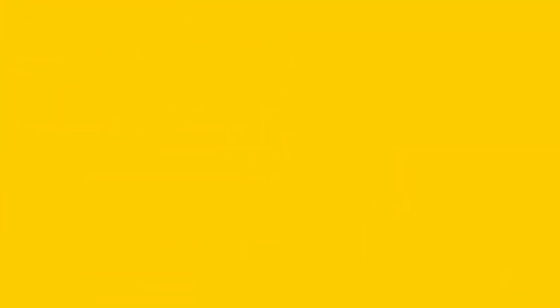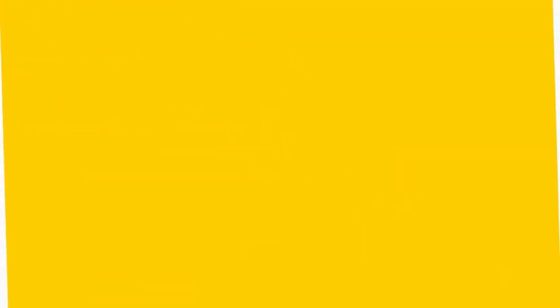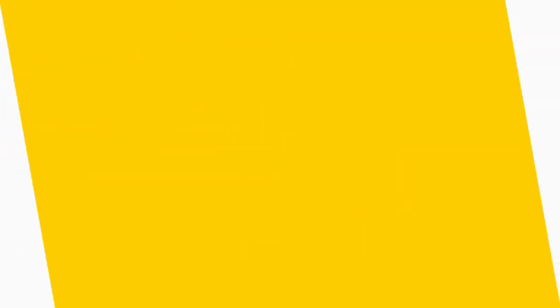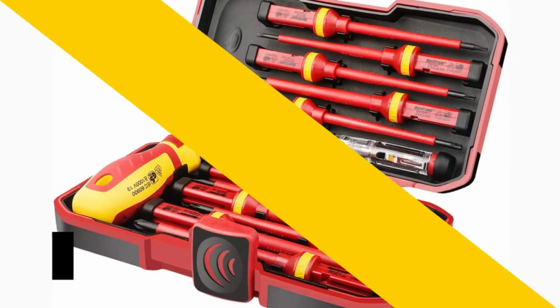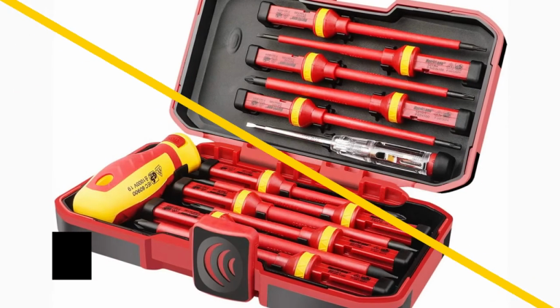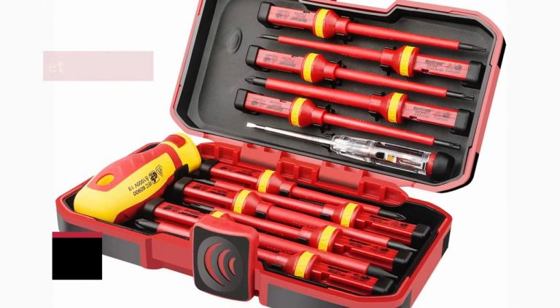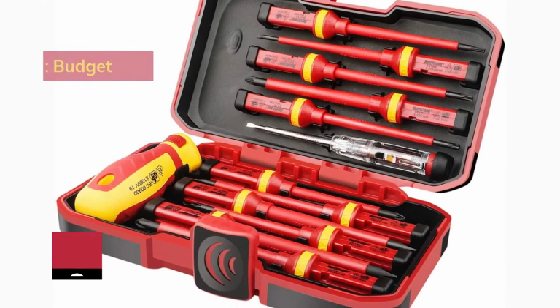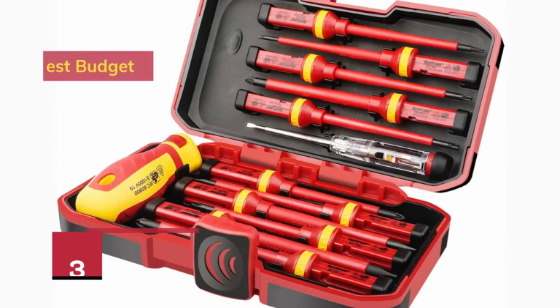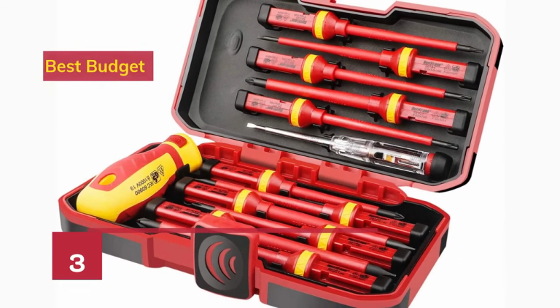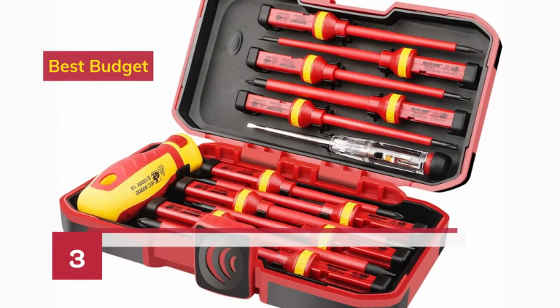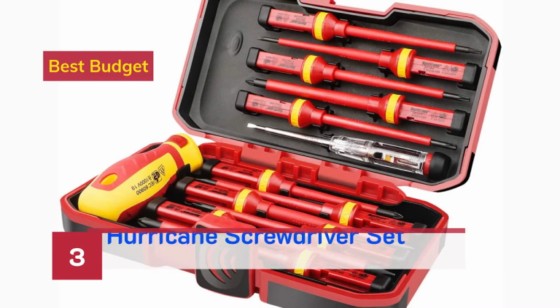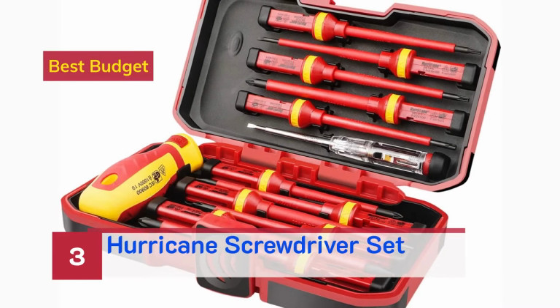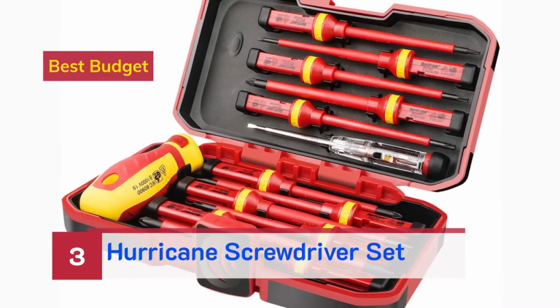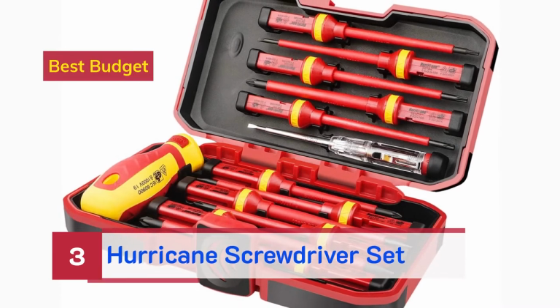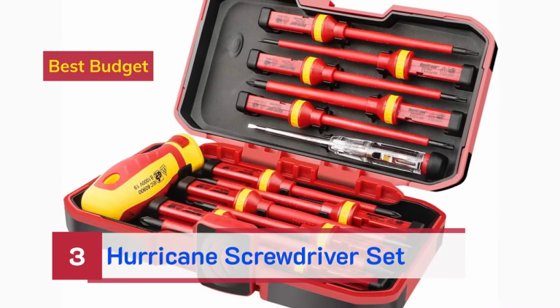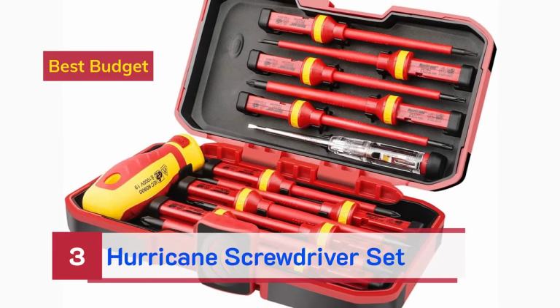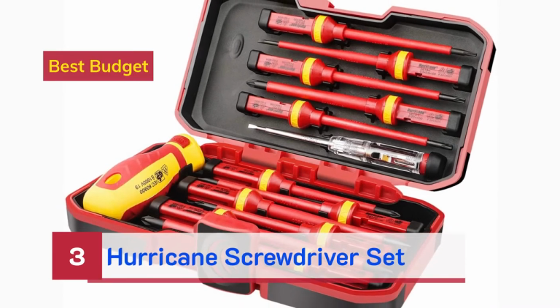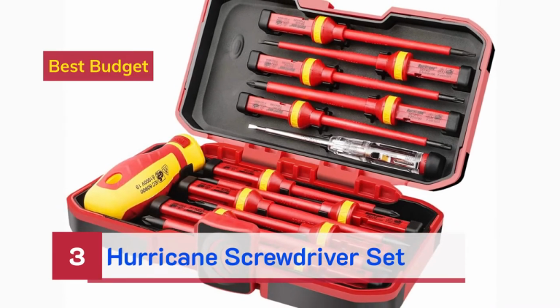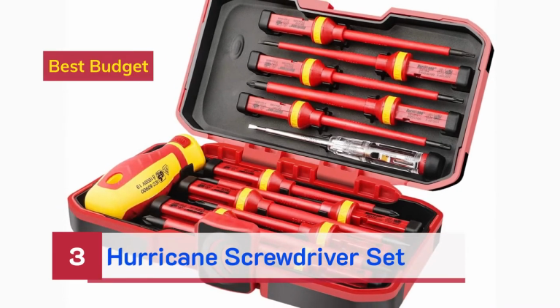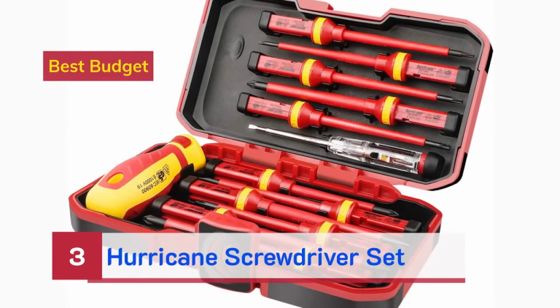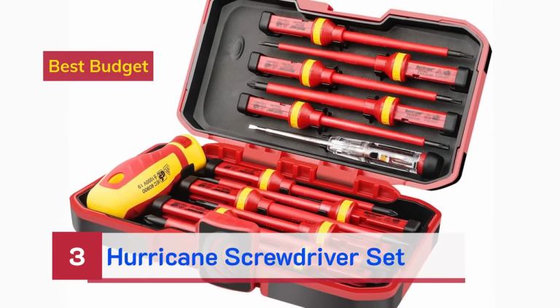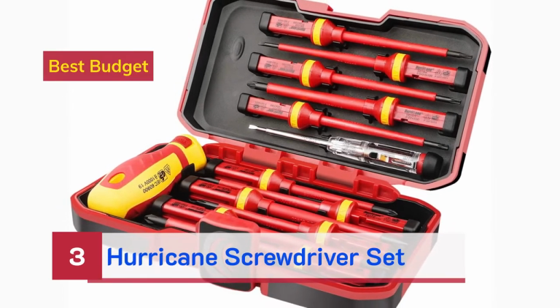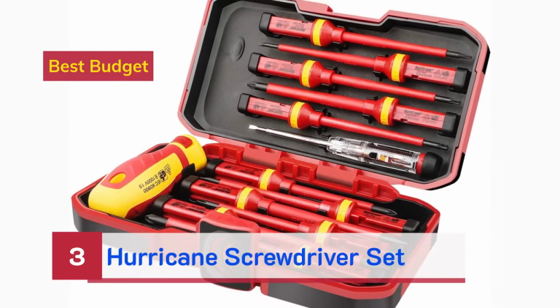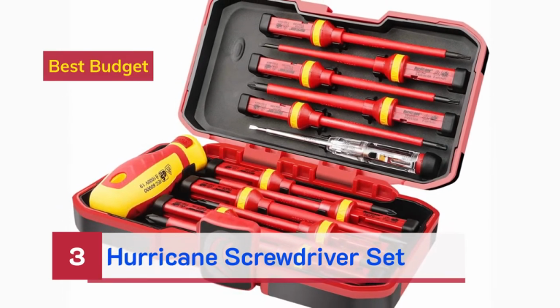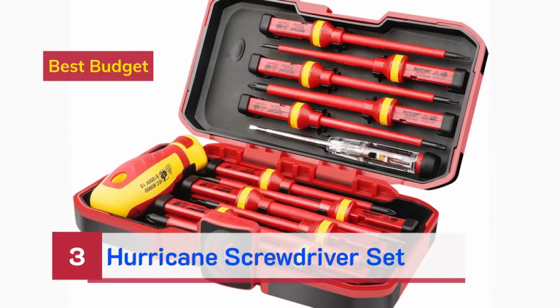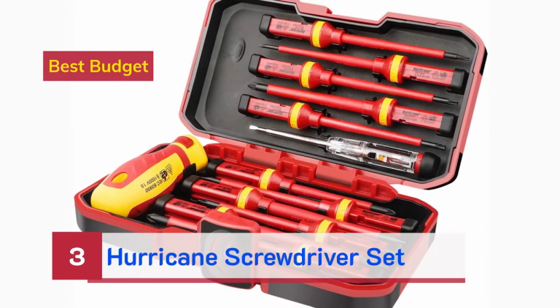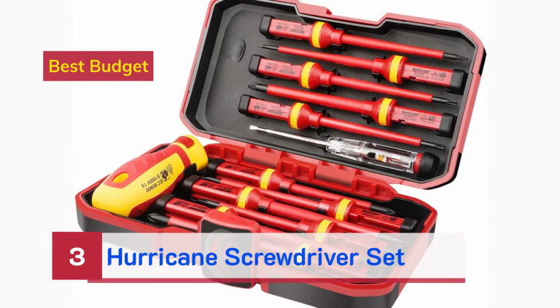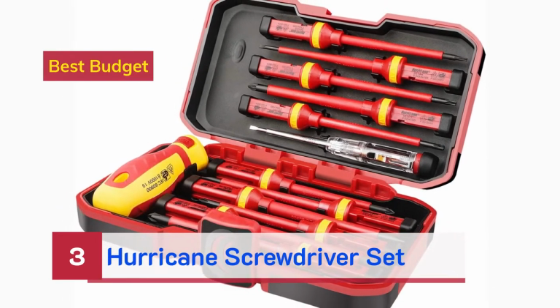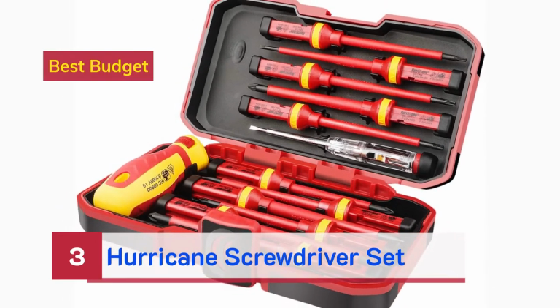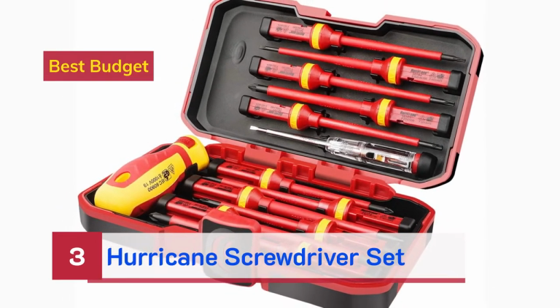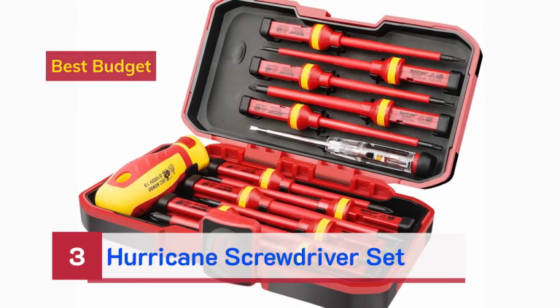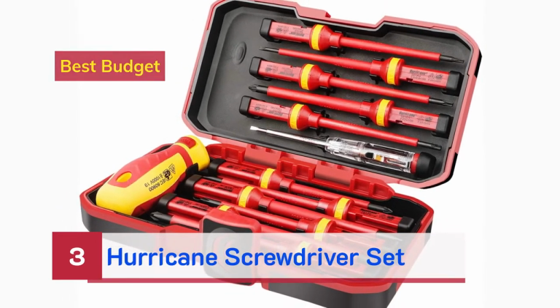Number 3. Best Budget: Hurricane screwdriver set.